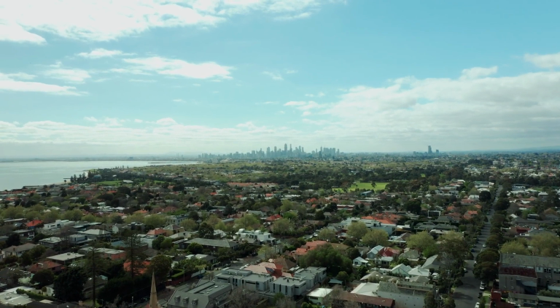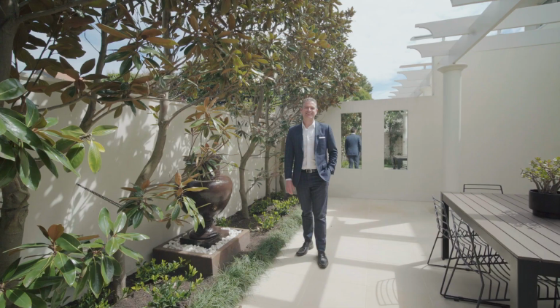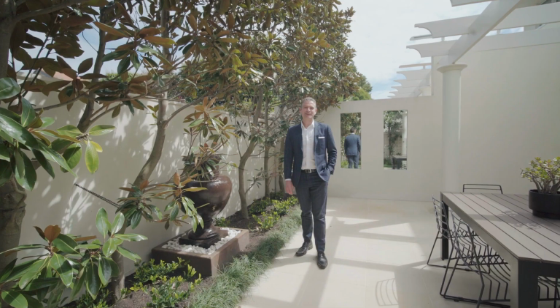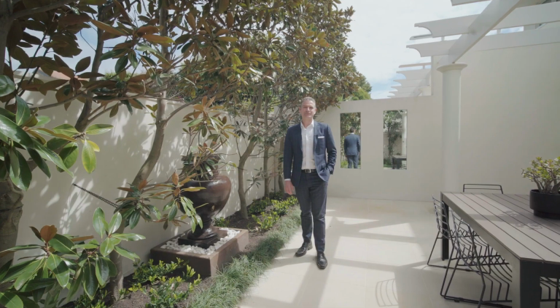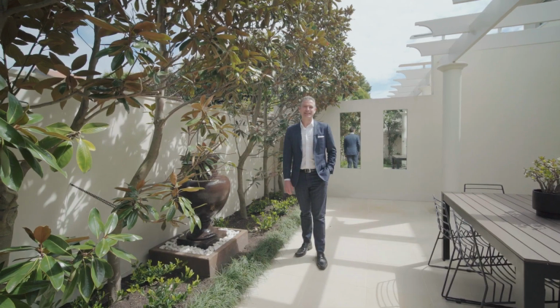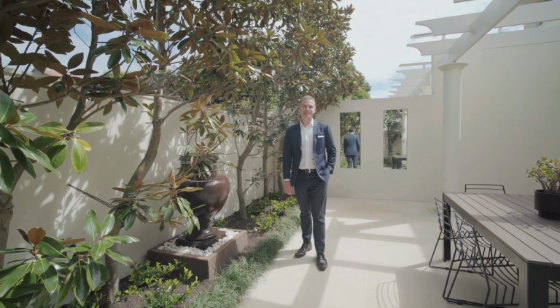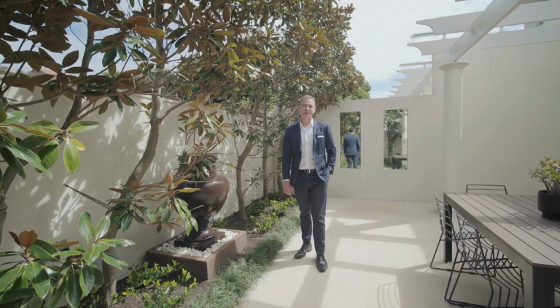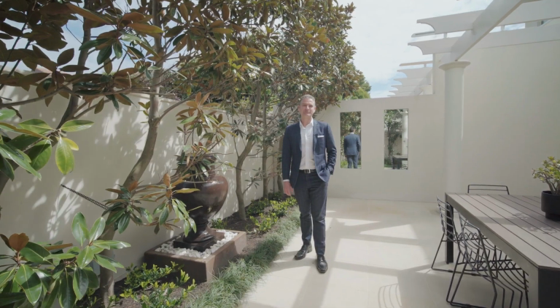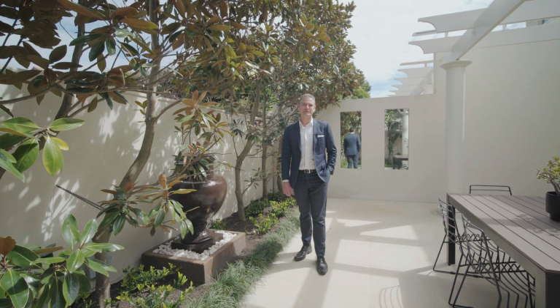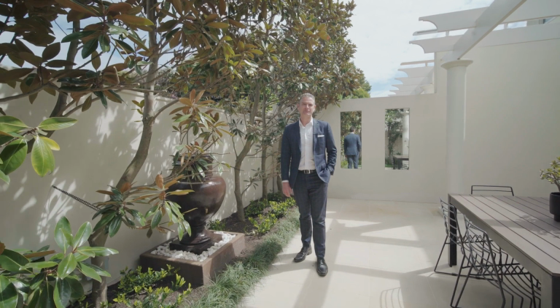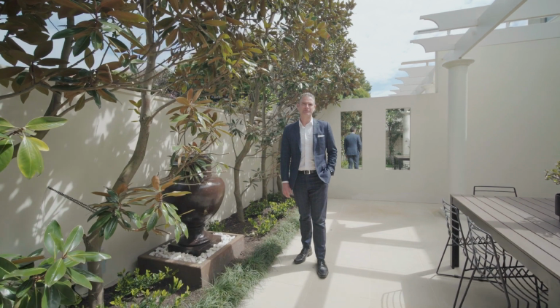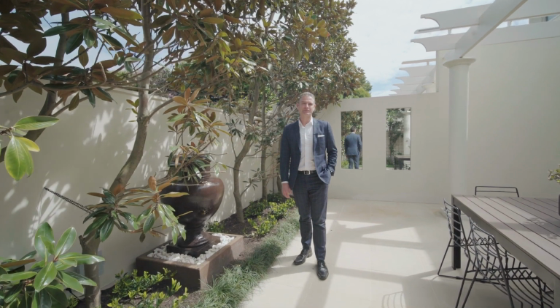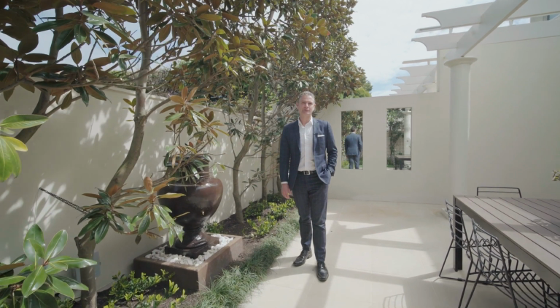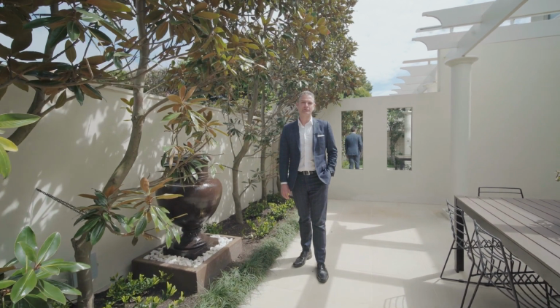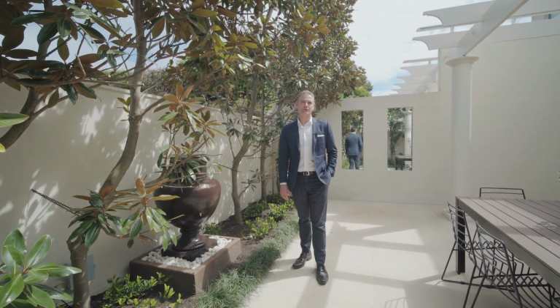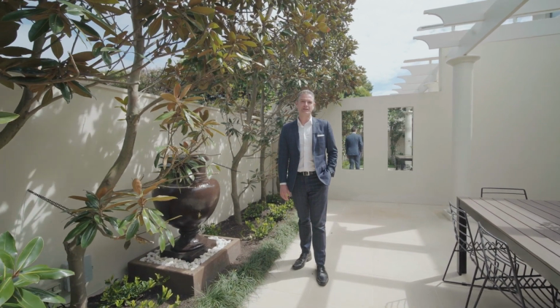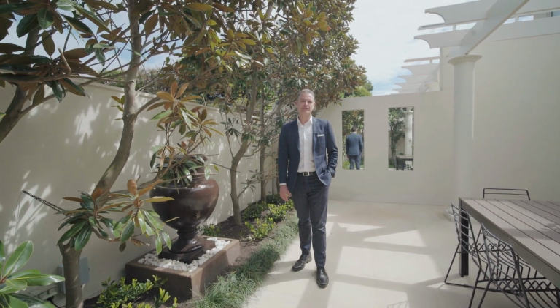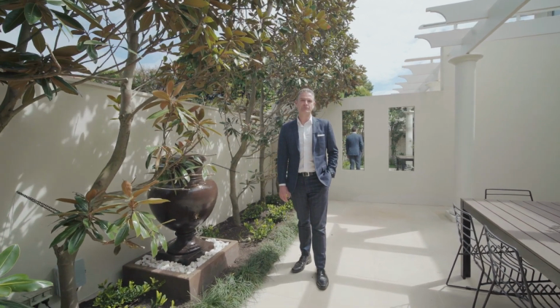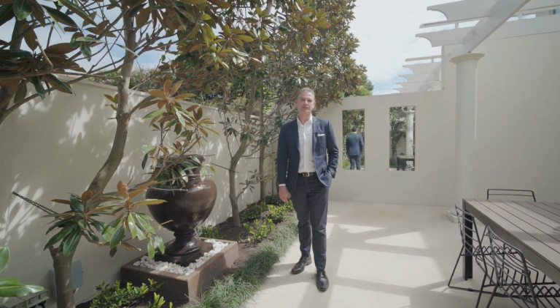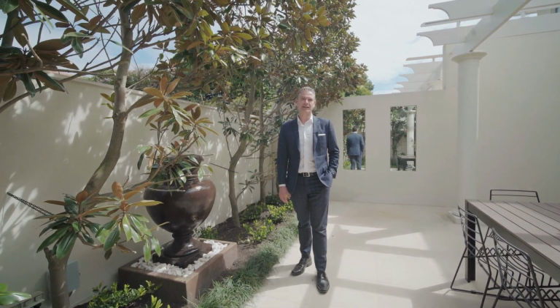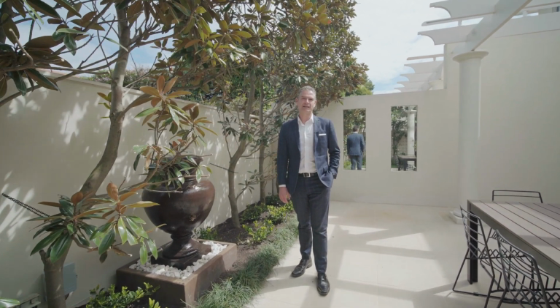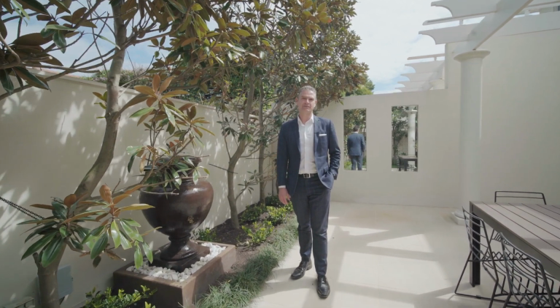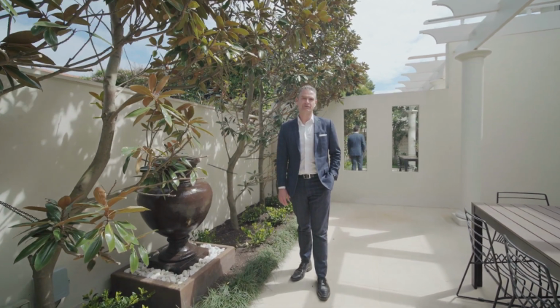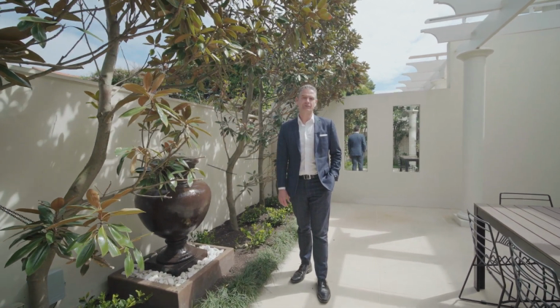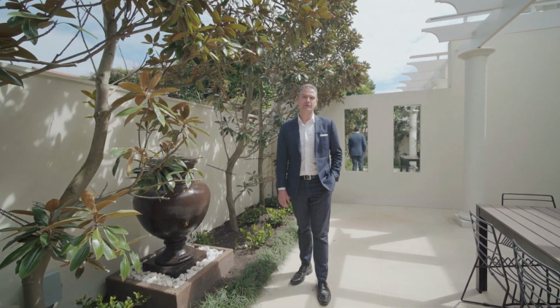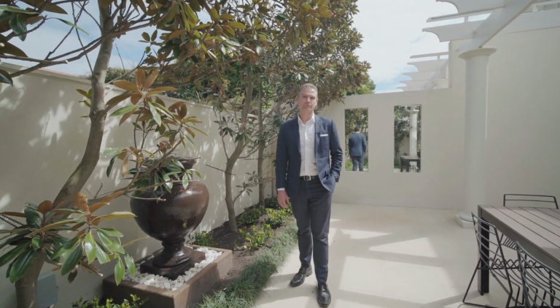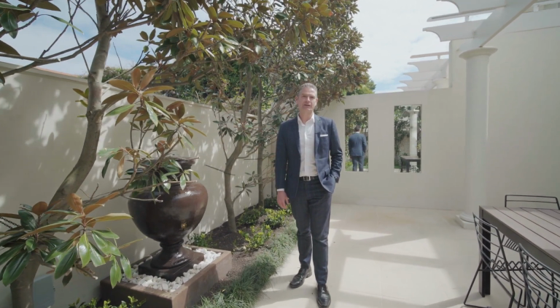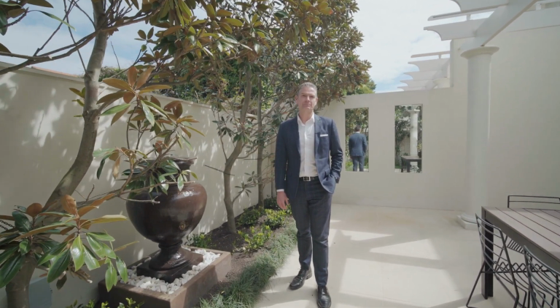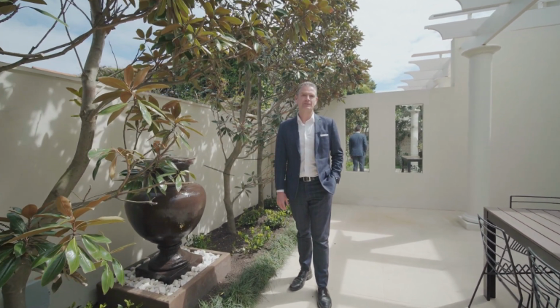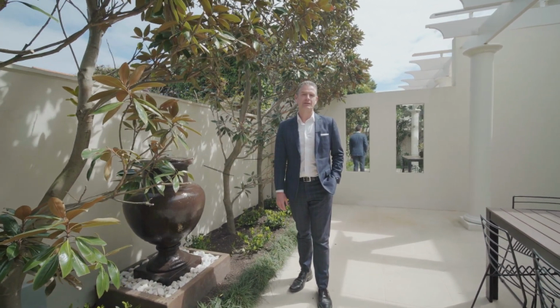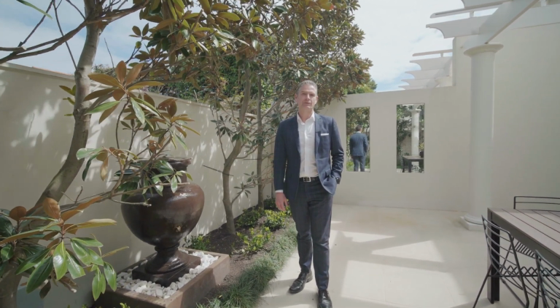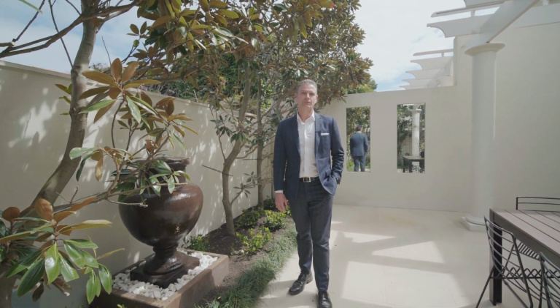Thank you for taking the time to look through this beautiful property at 14A Downs Avenue in Brighton. We look forward to seeing you at one of our open for inspections.